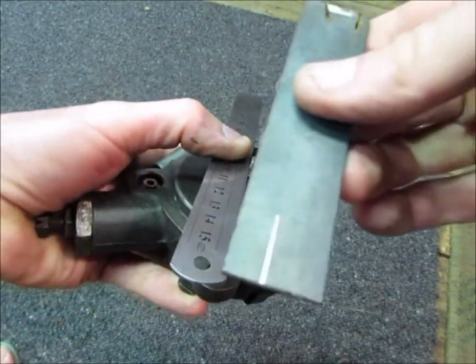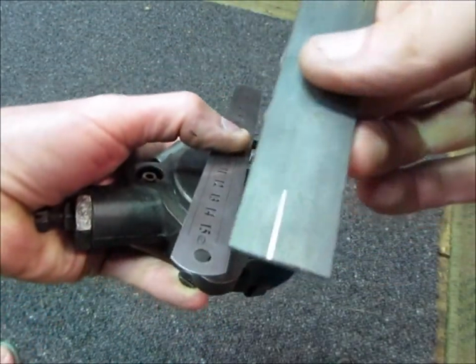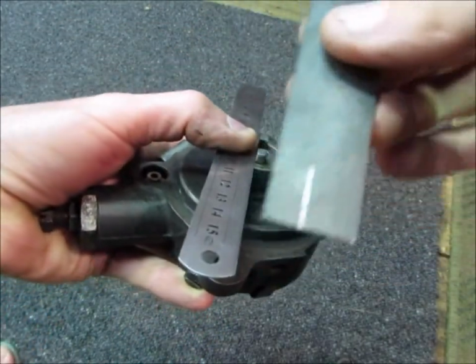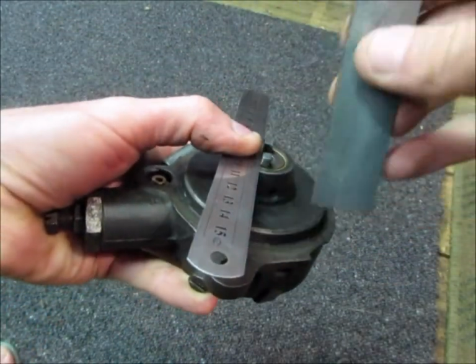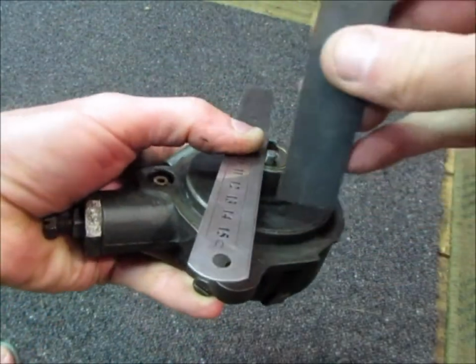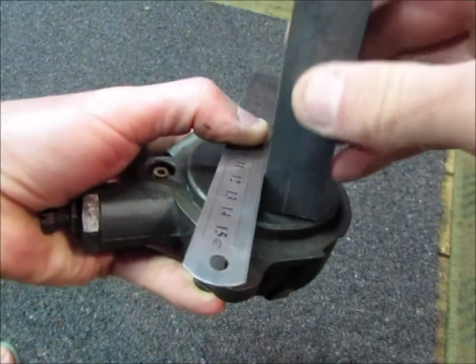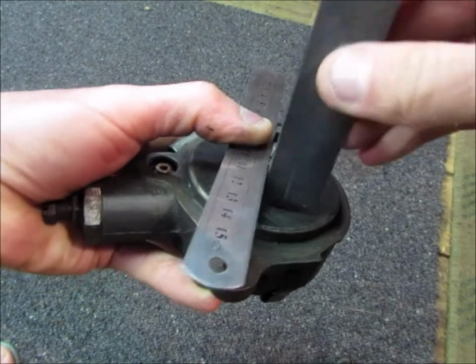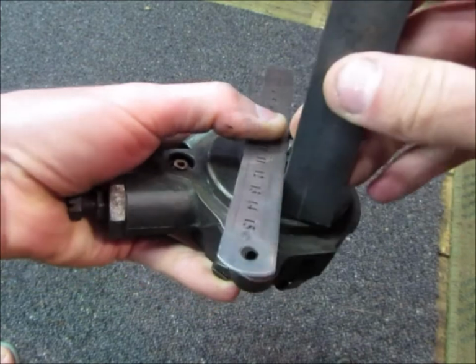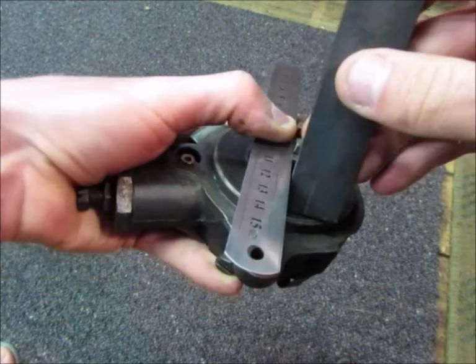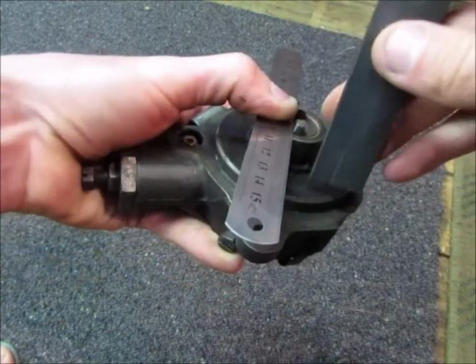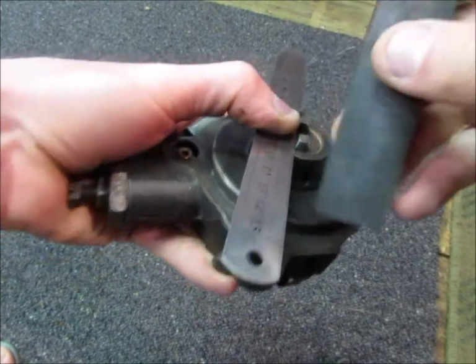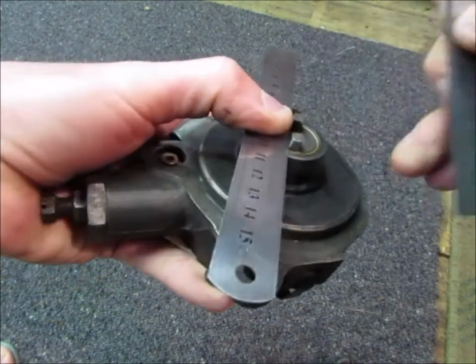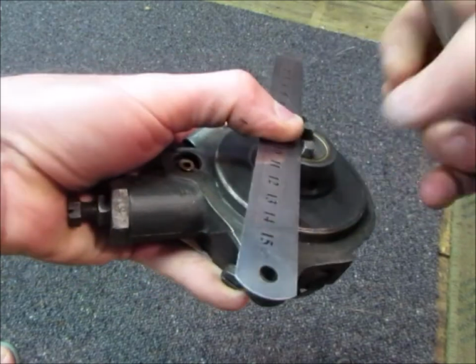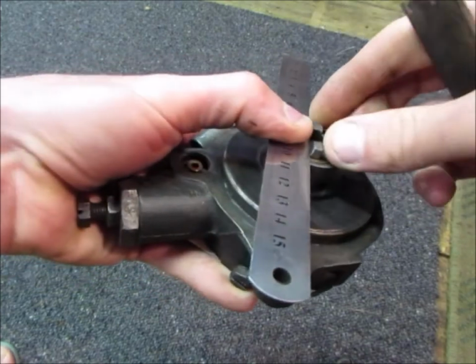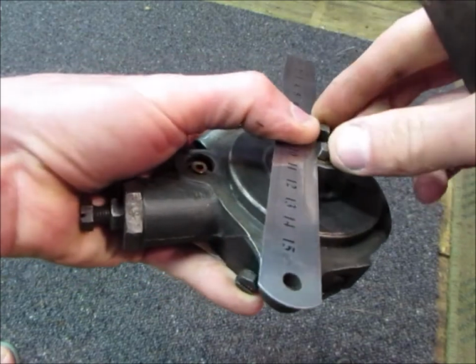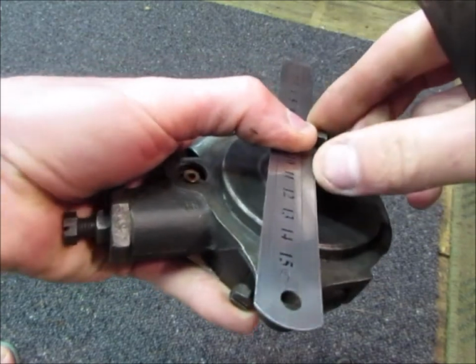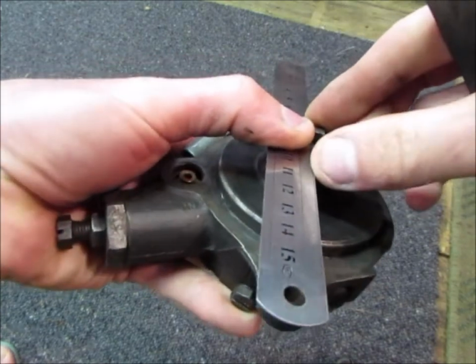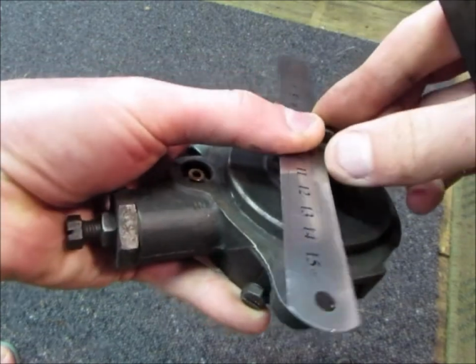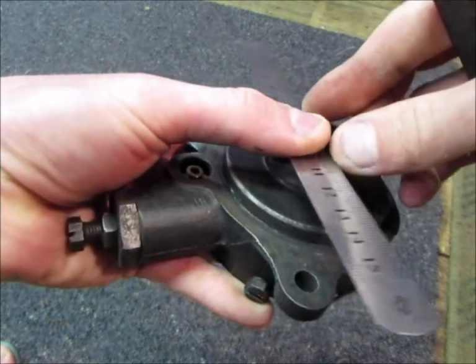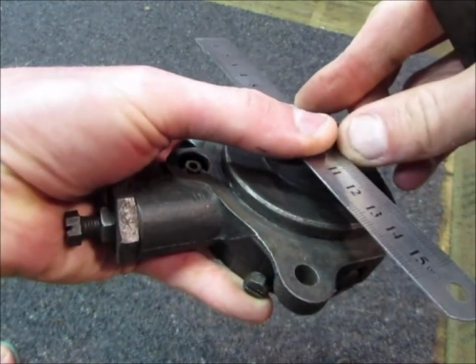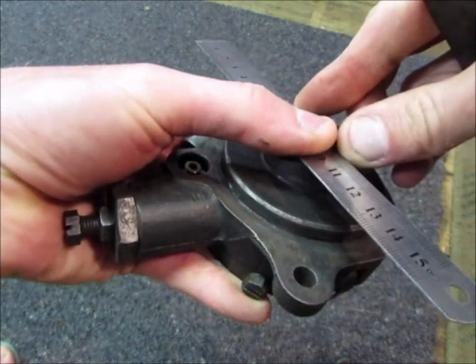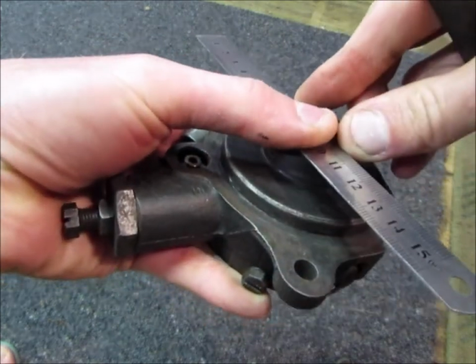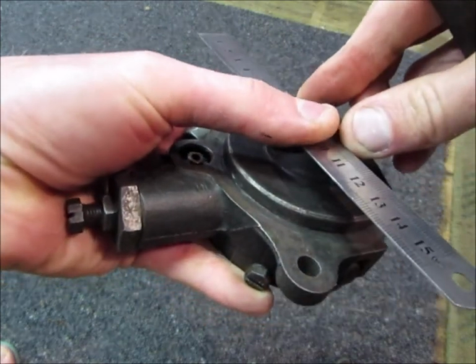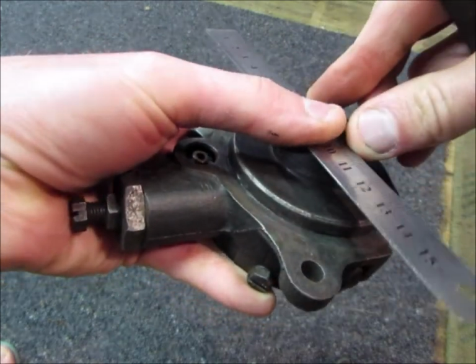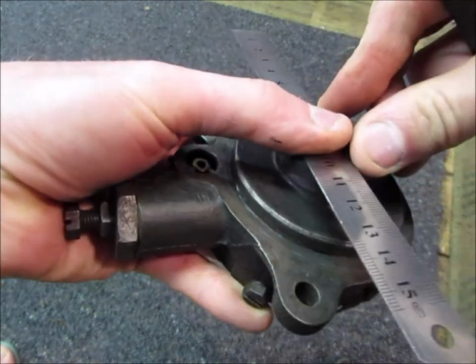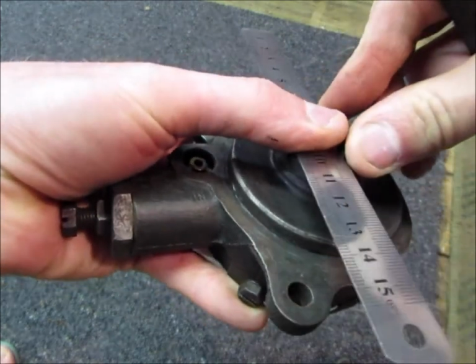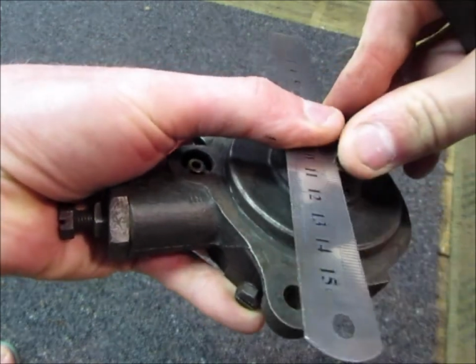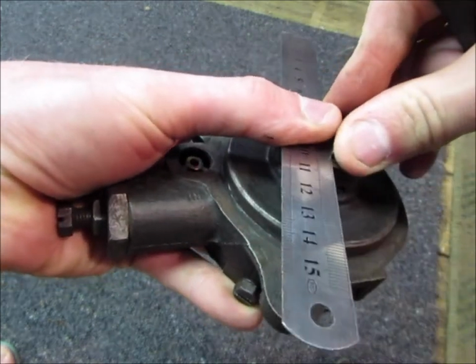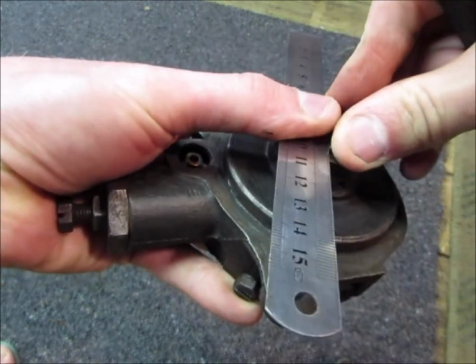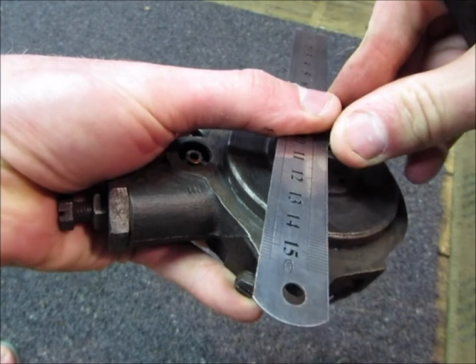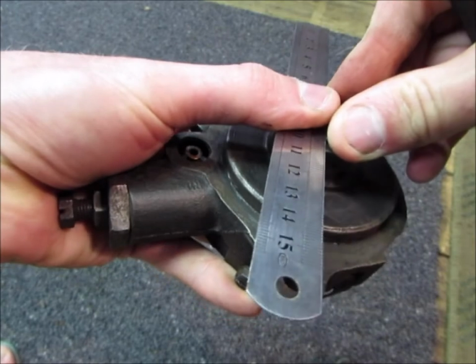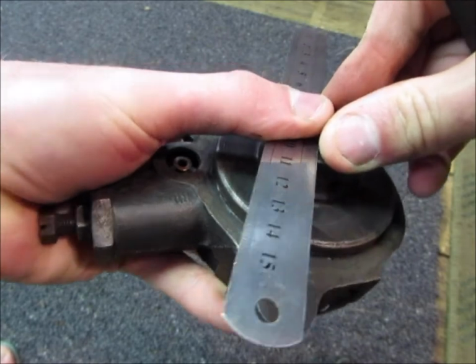I've marked 3 eighths there. You want to go back, take up any backlash, and then come forward with the rotation.